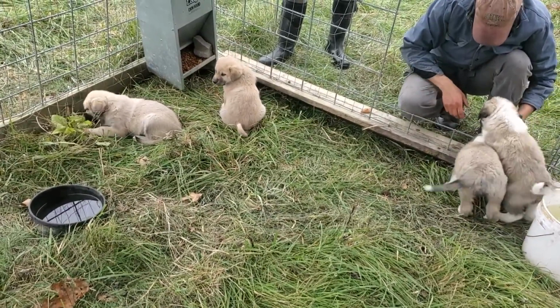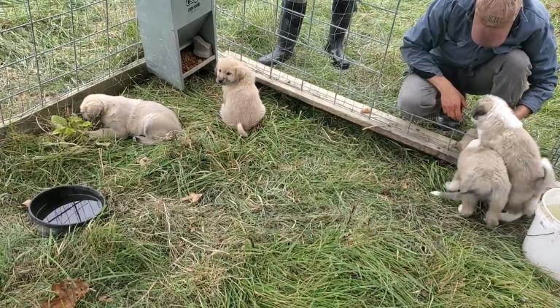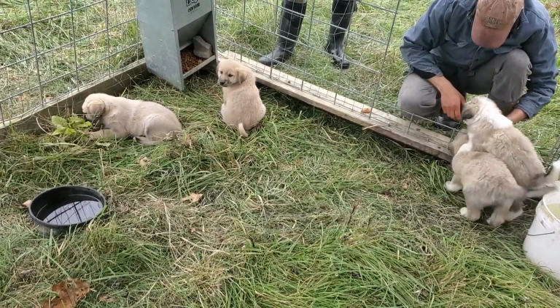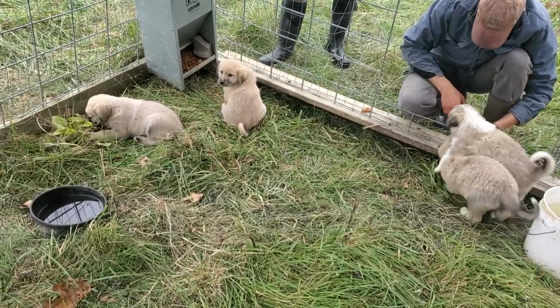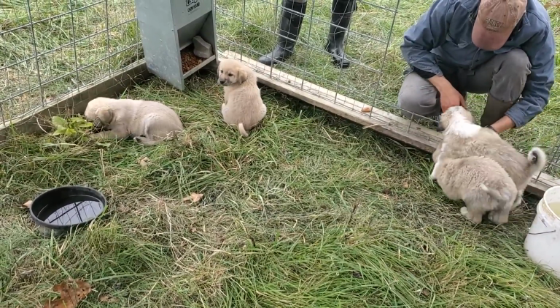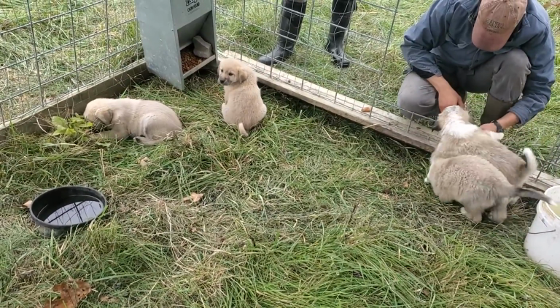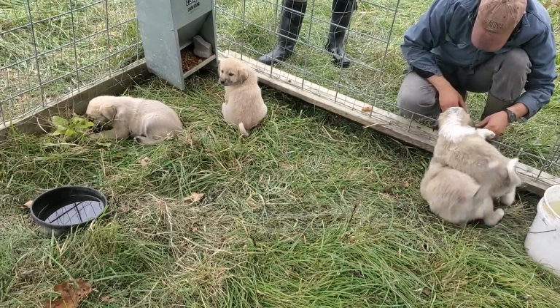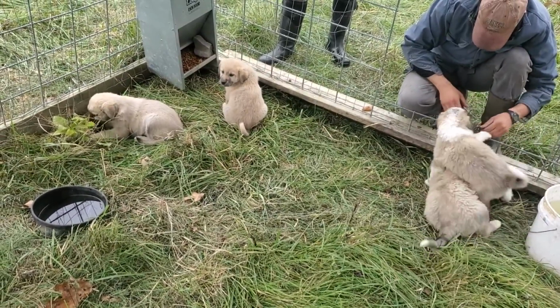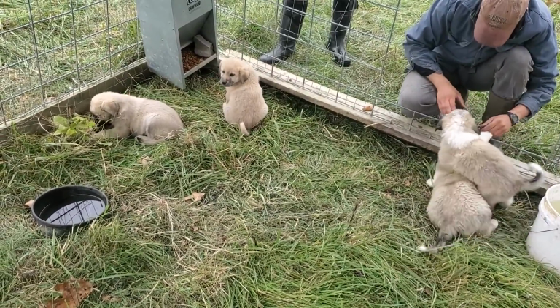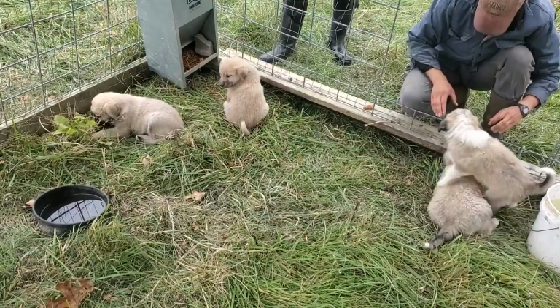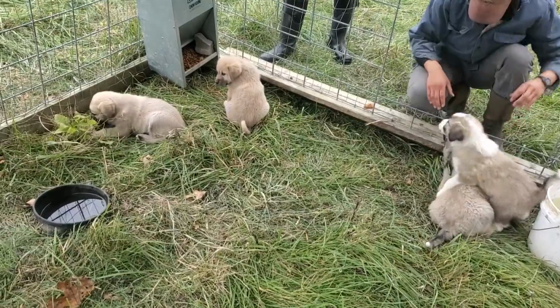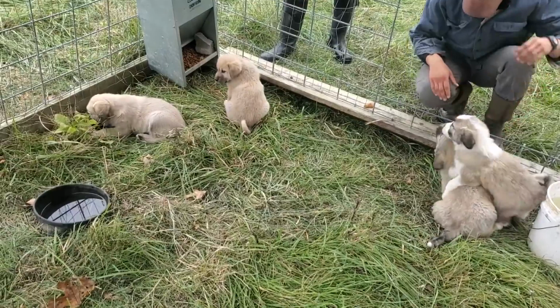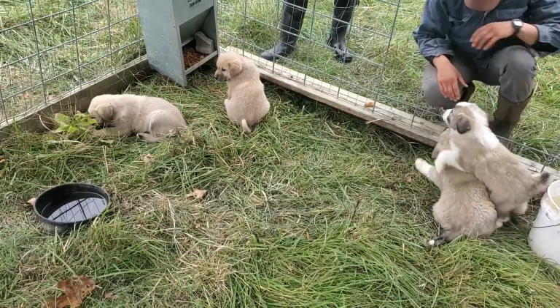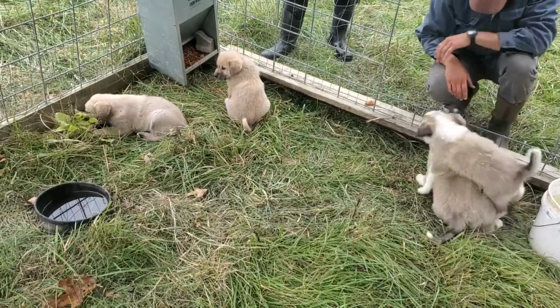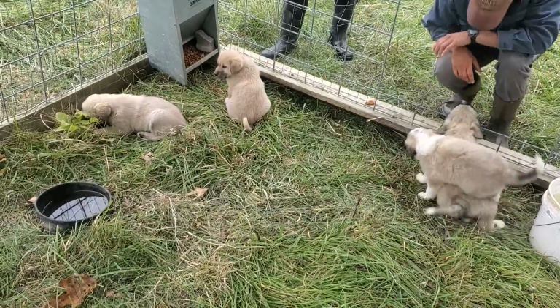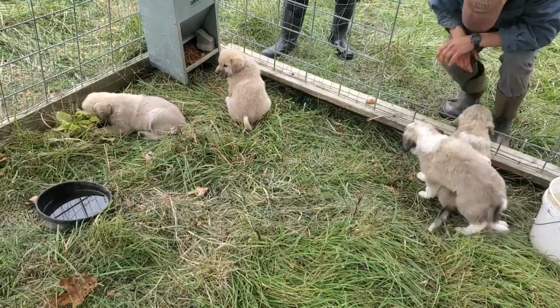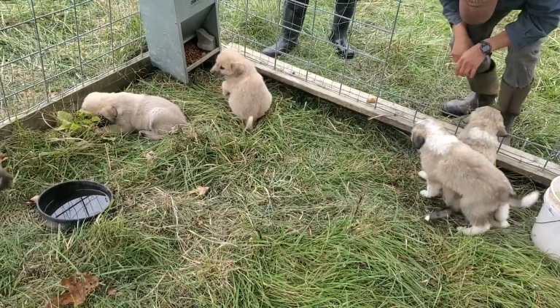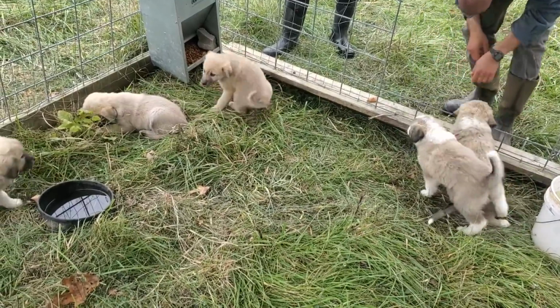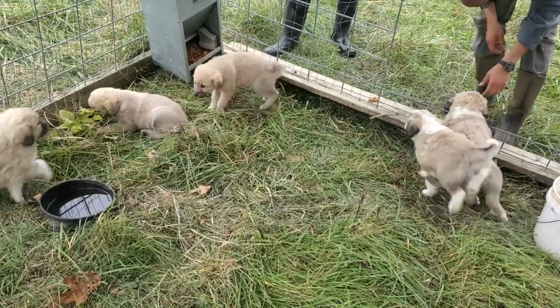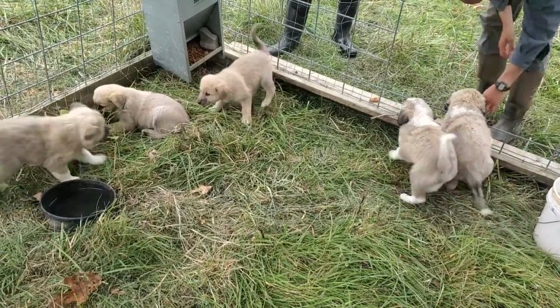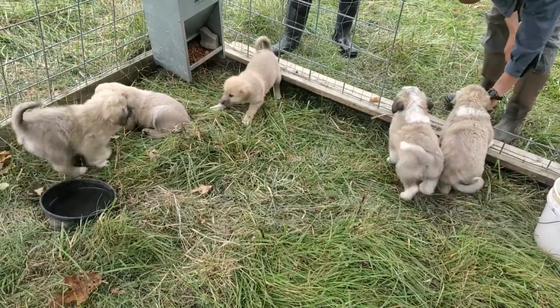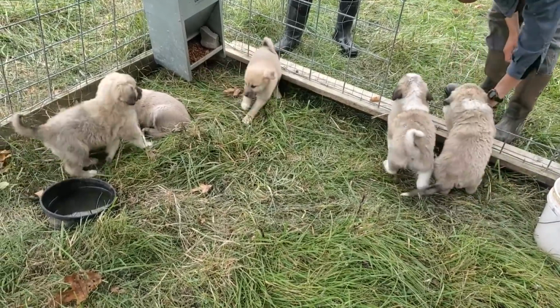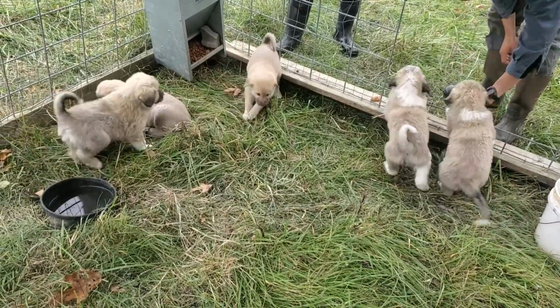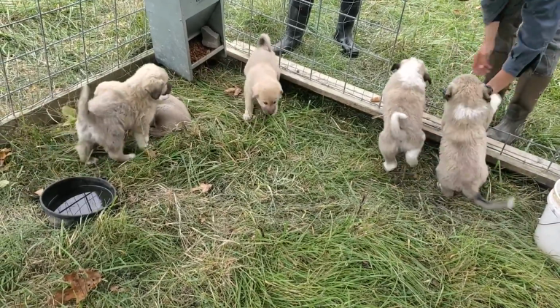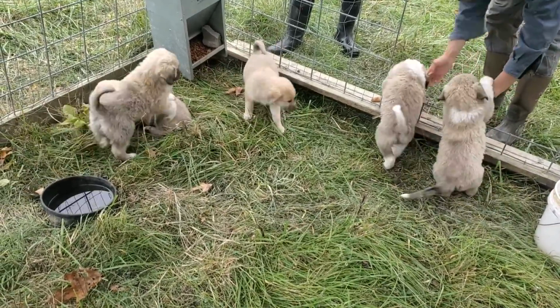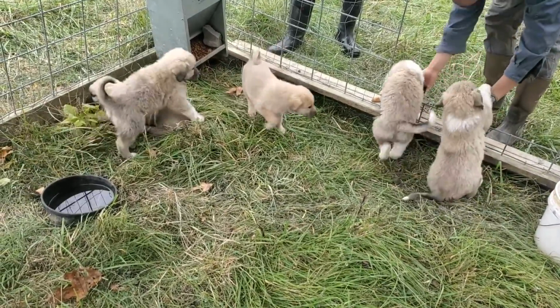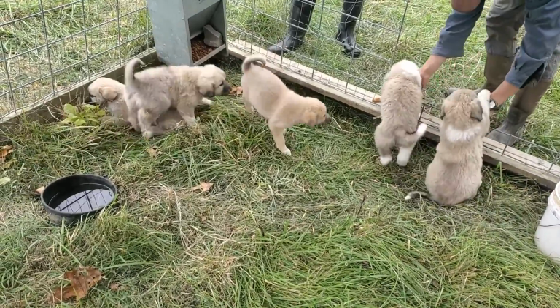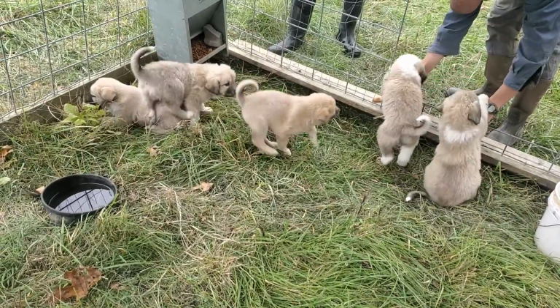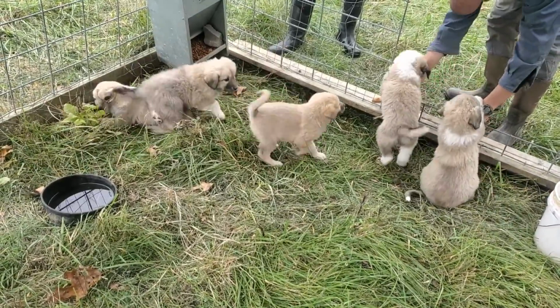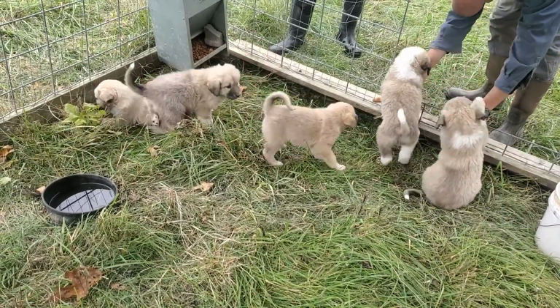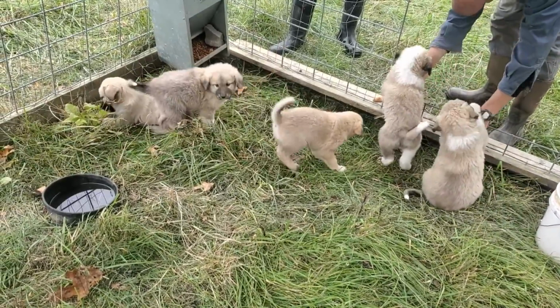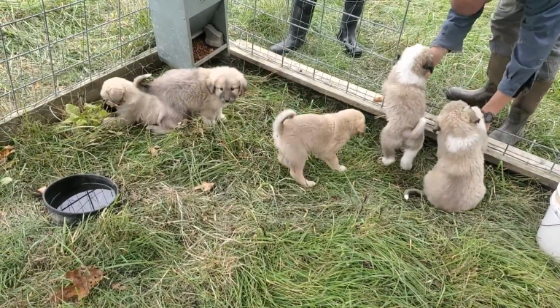This is when you can ruin them — by doing silly things. You don't ever hit a puppy. Ever.